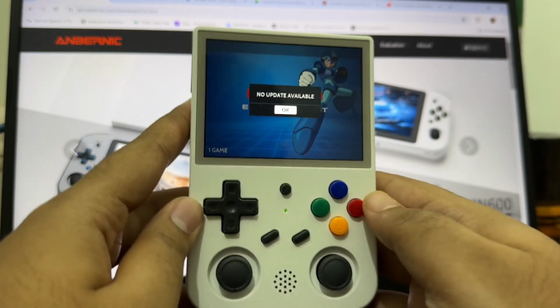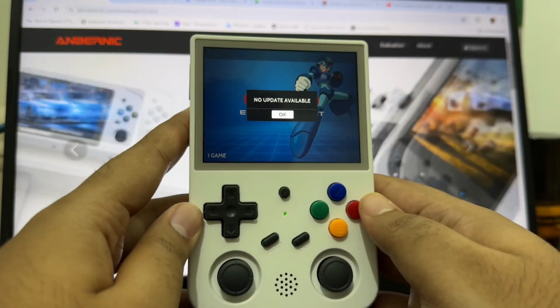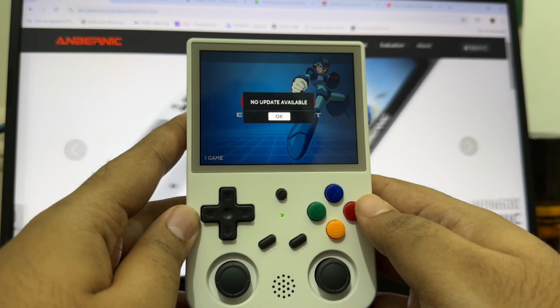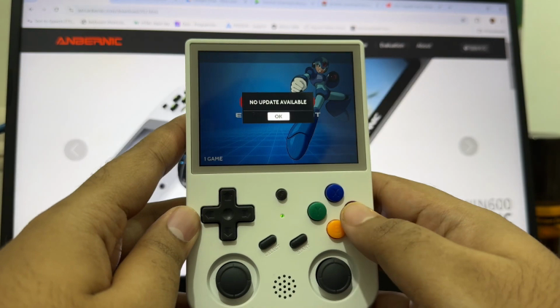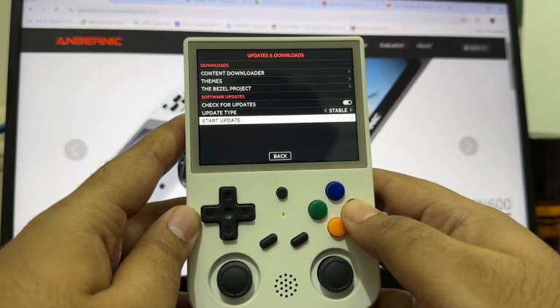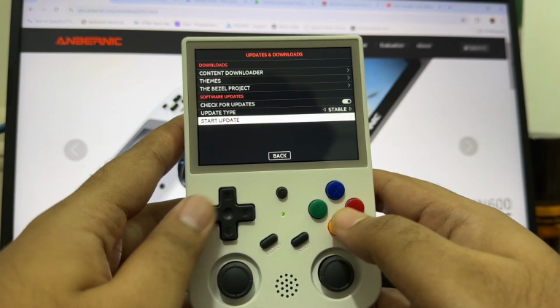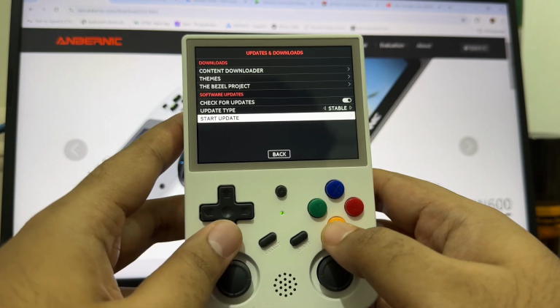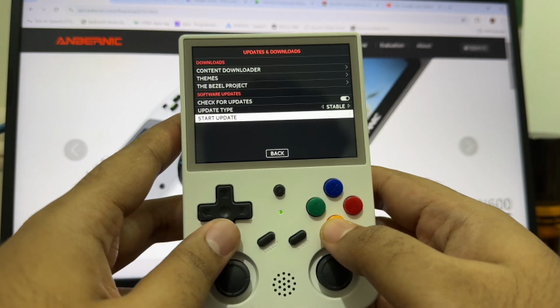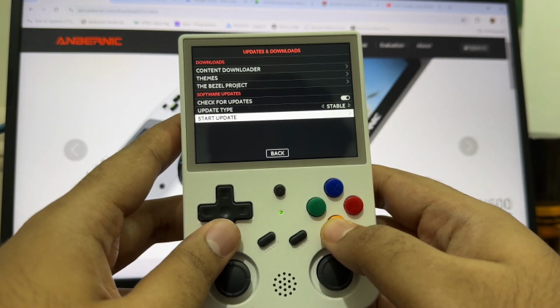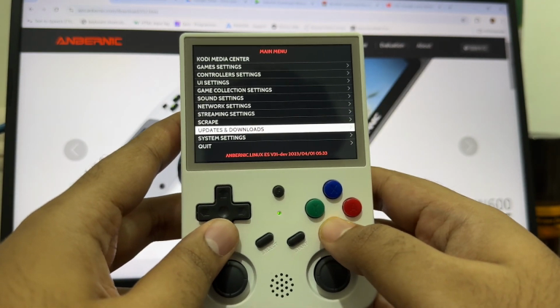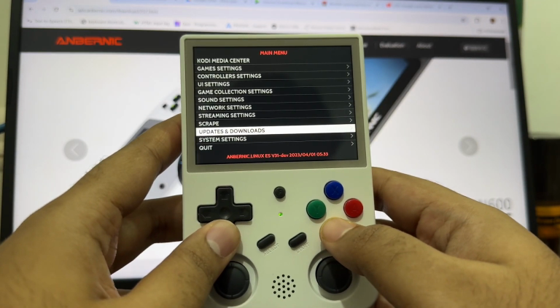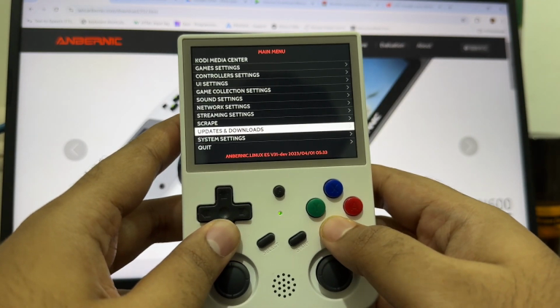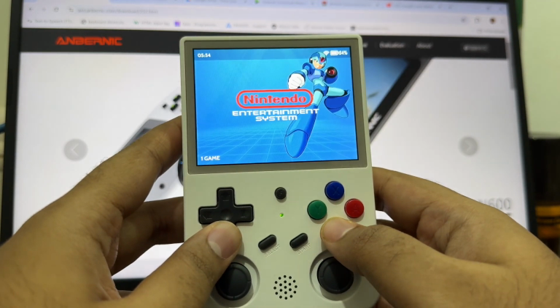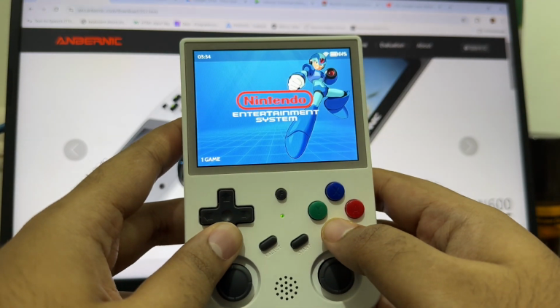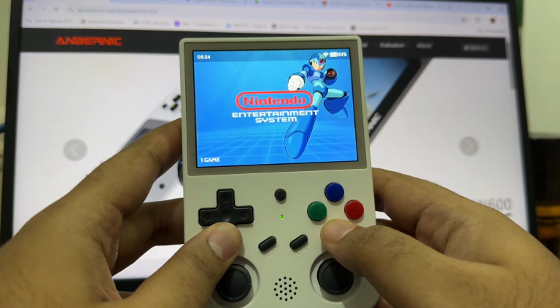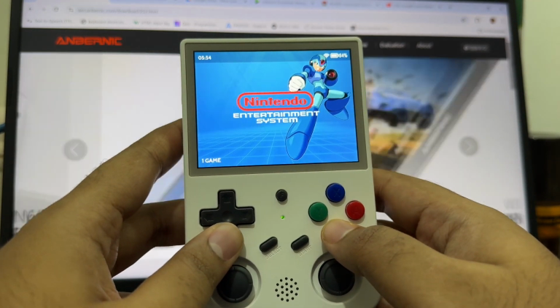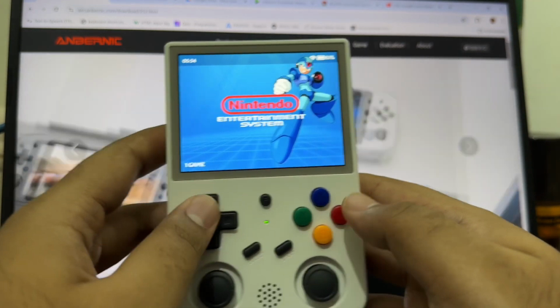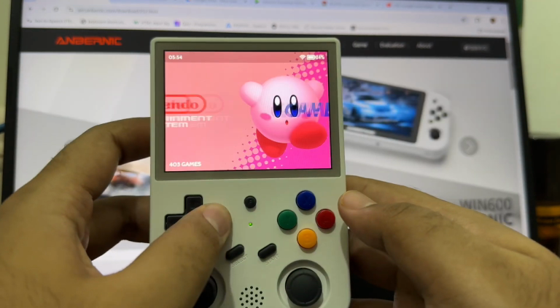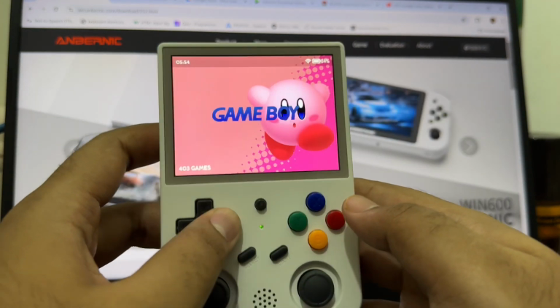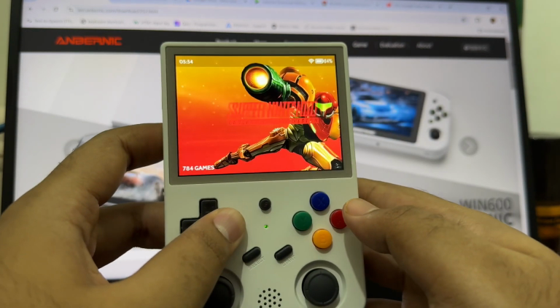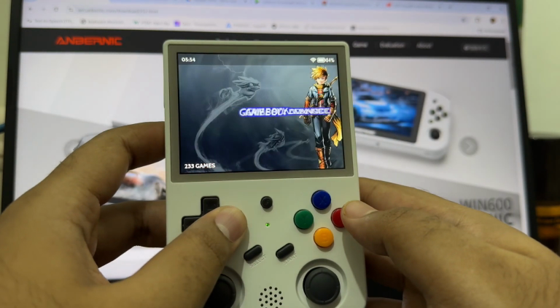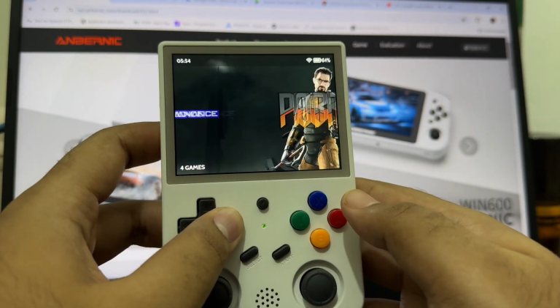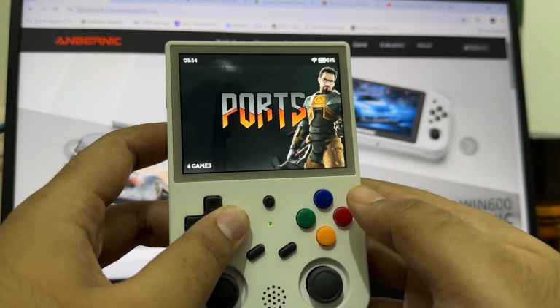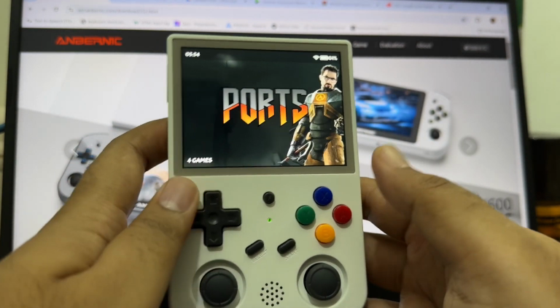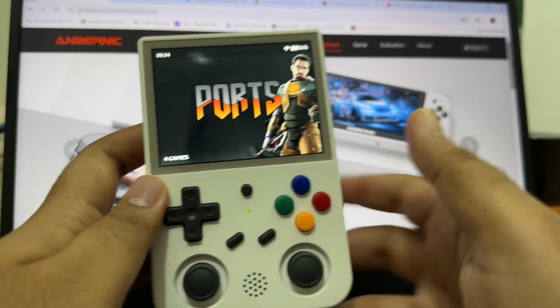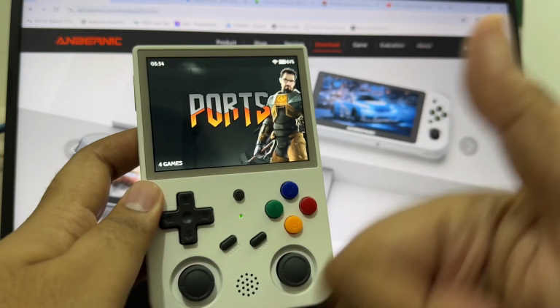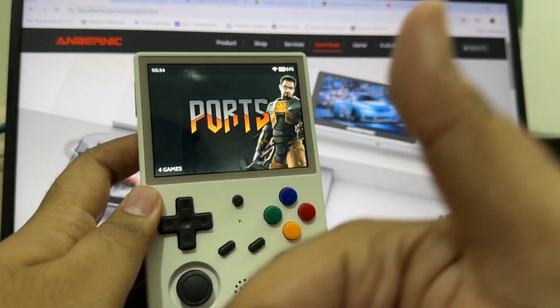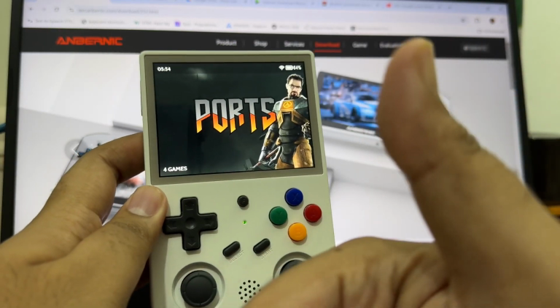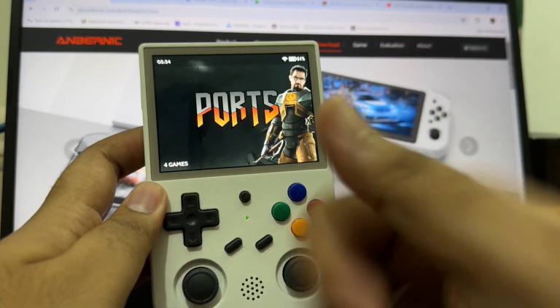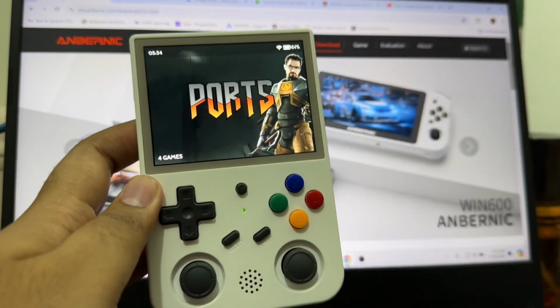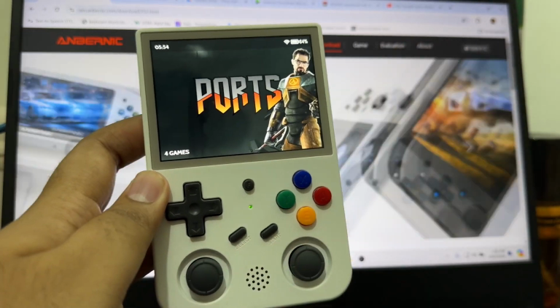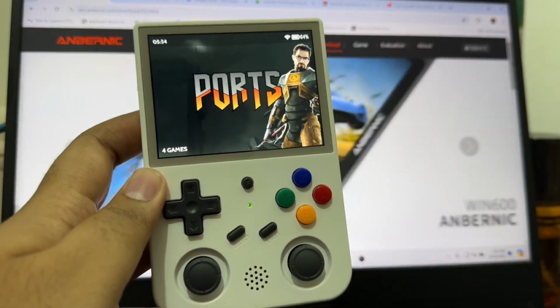As you can see, my device is already updated. You can update yours from these options.